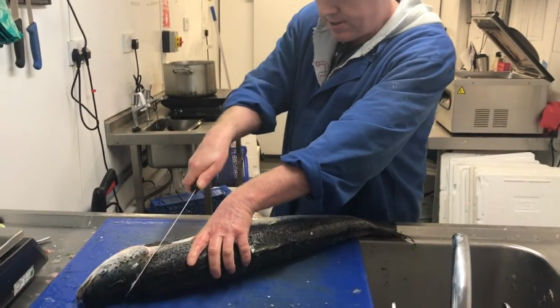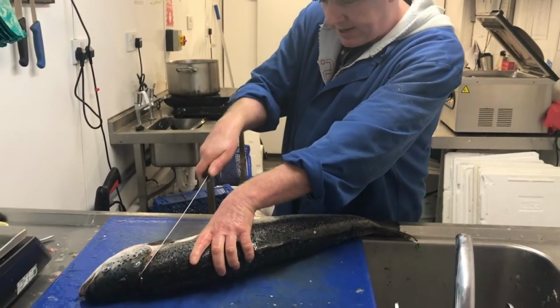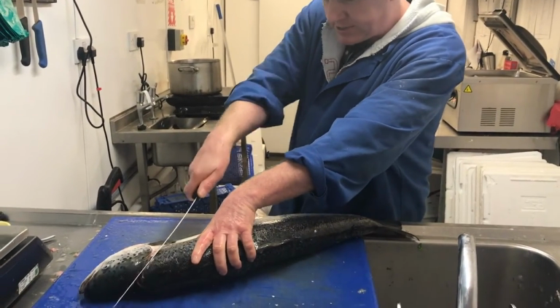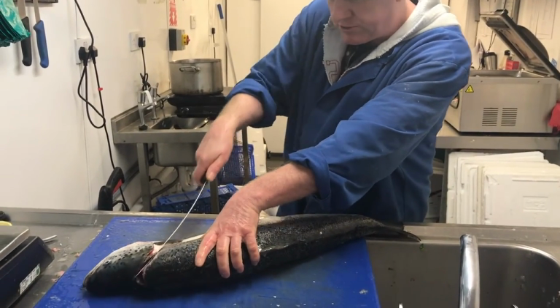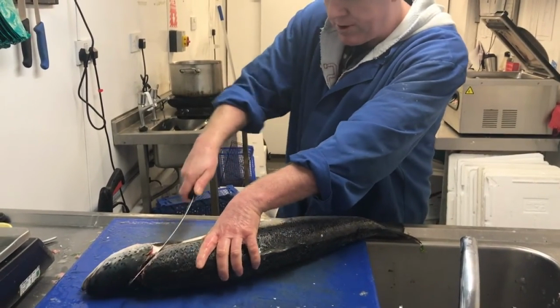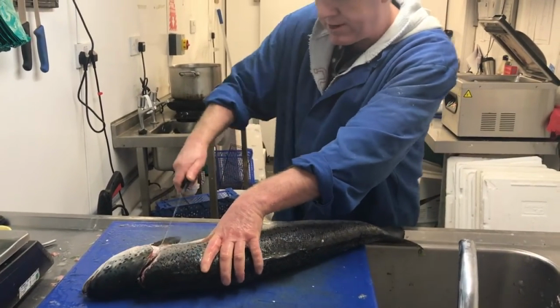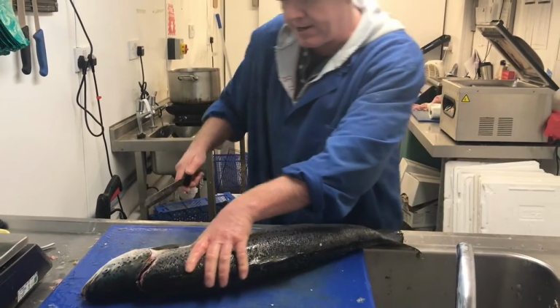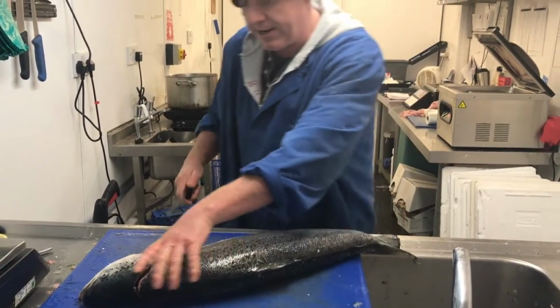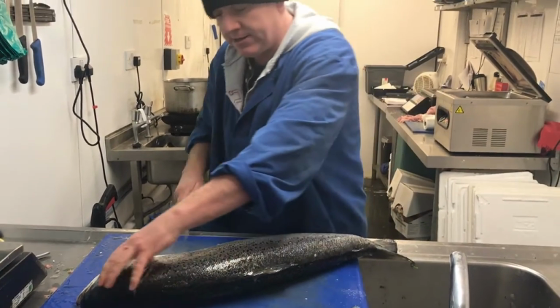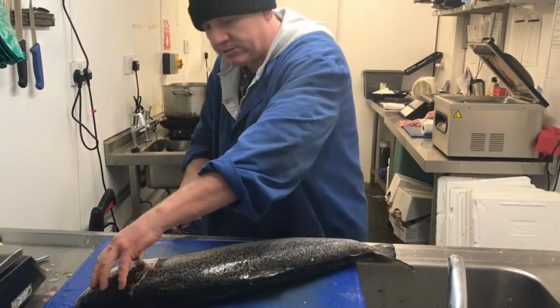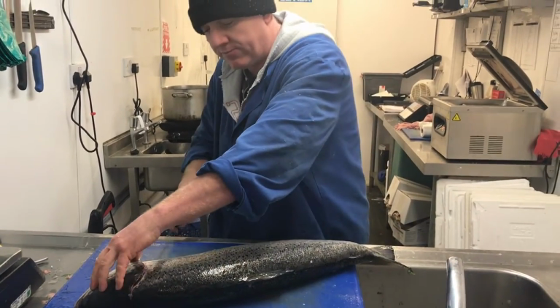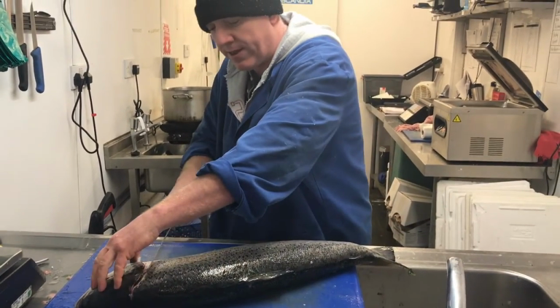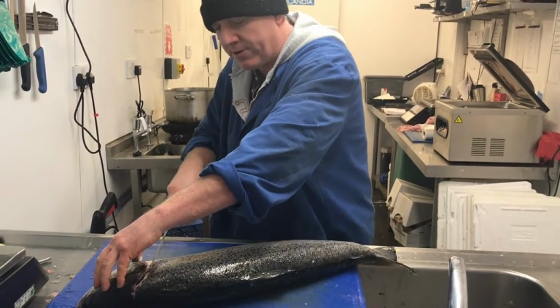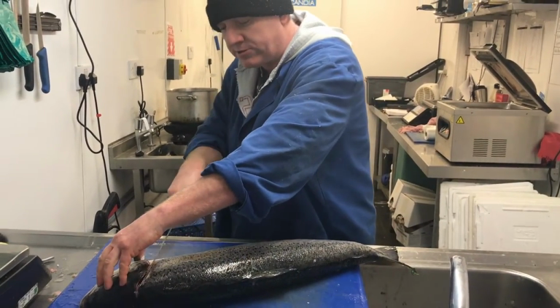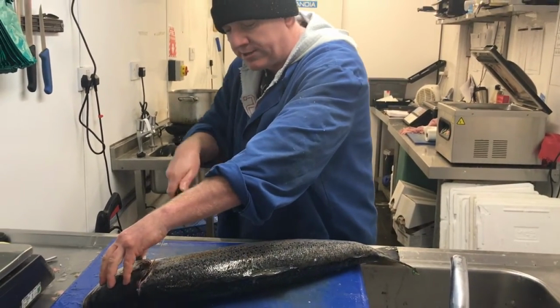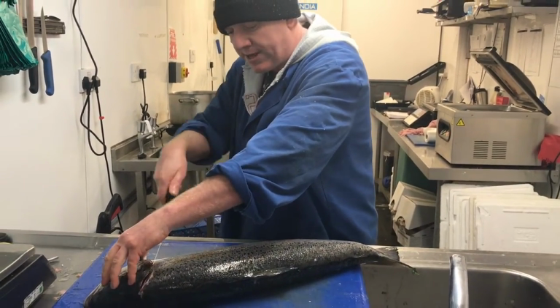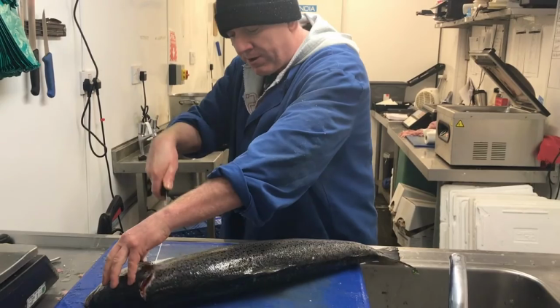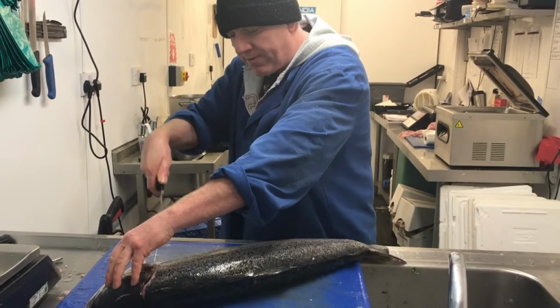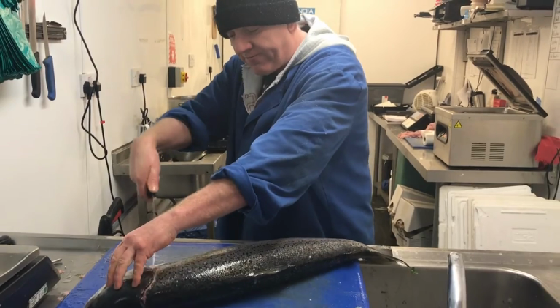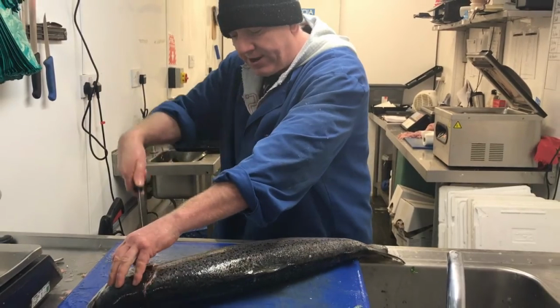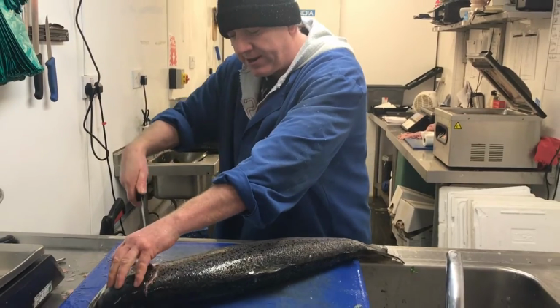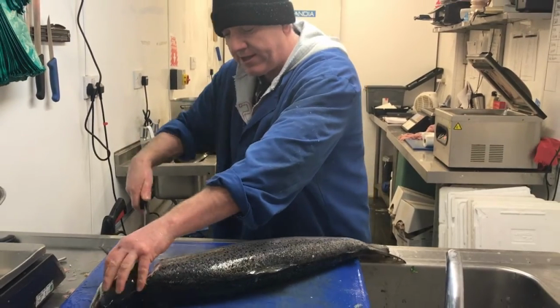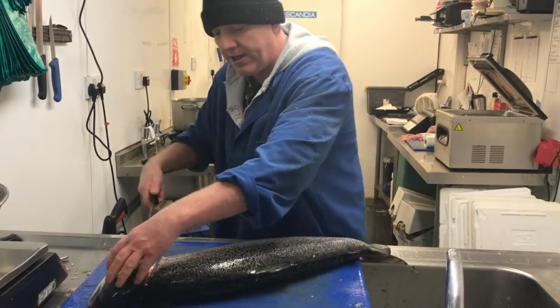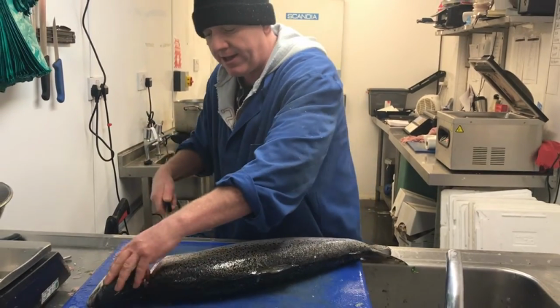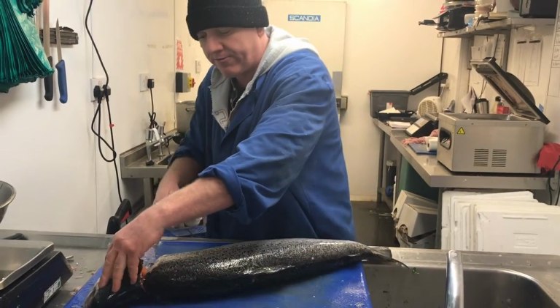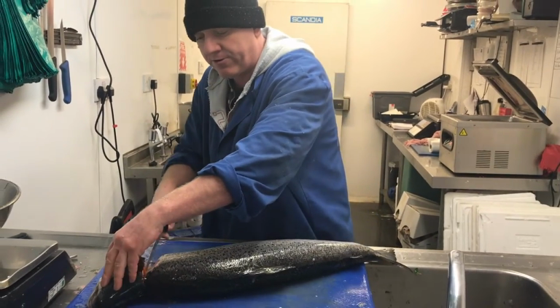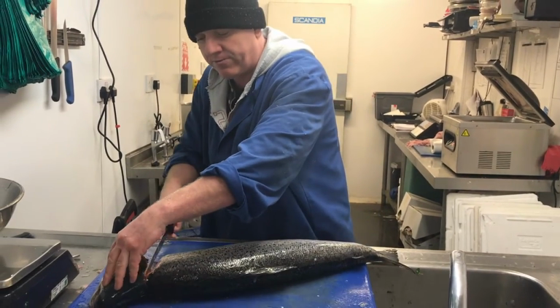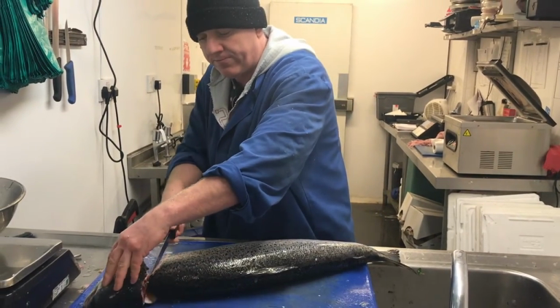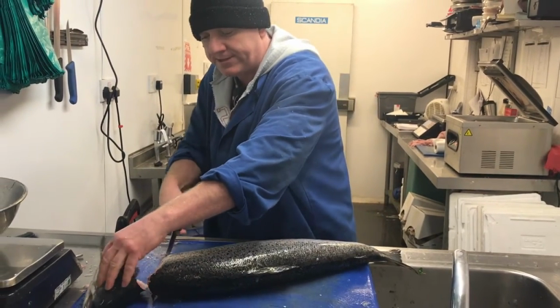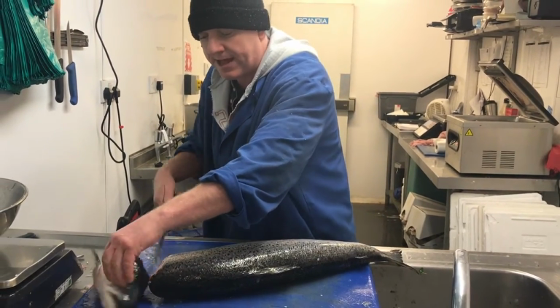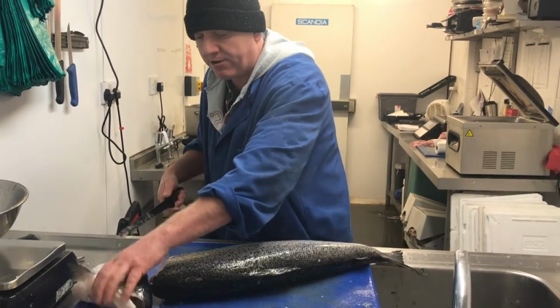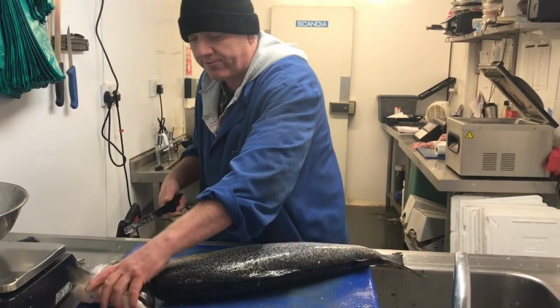It gets through the bone neatly. I've done that both sides now — behind the fin and through. That's the head off.